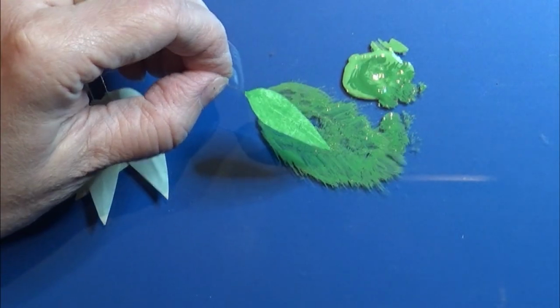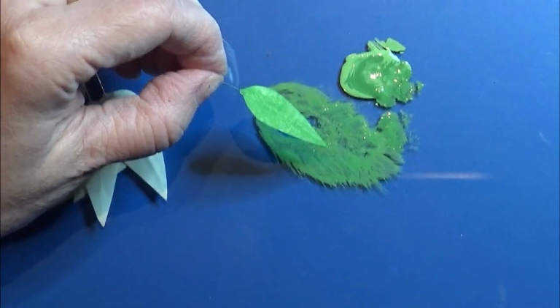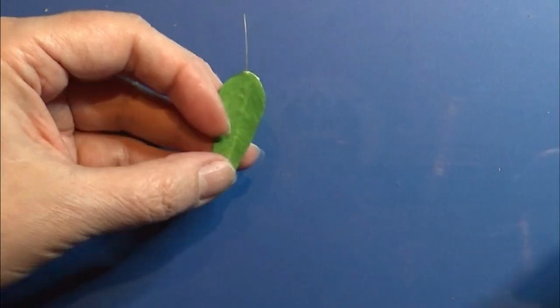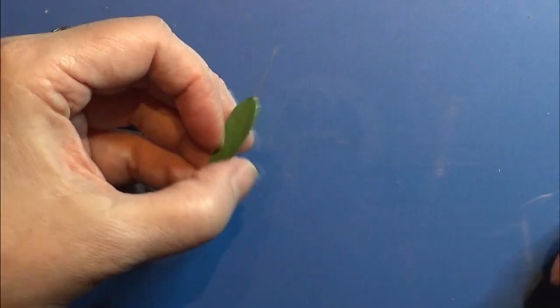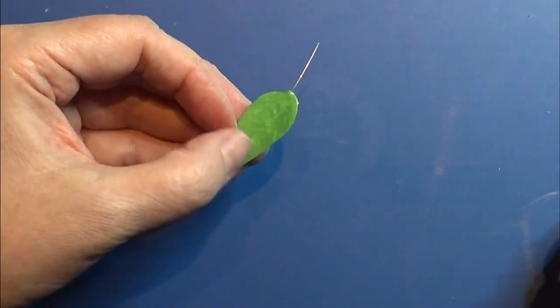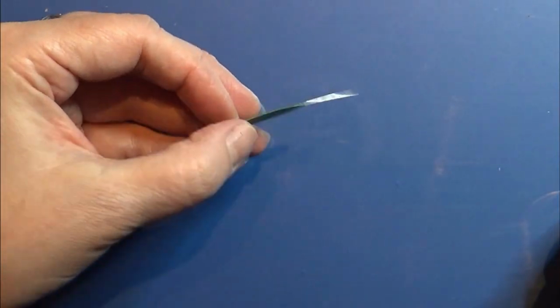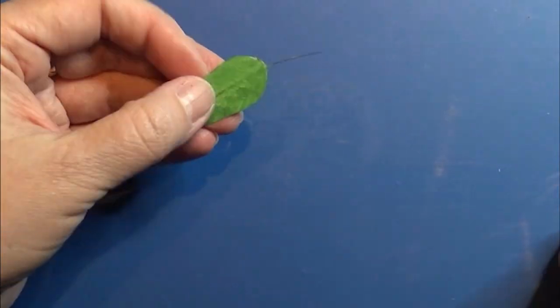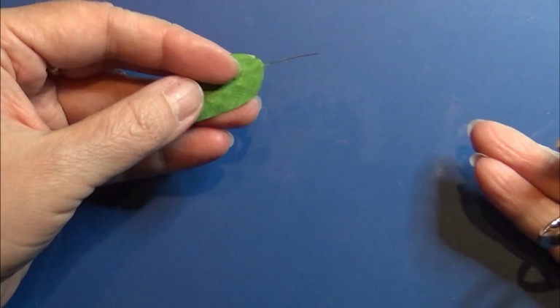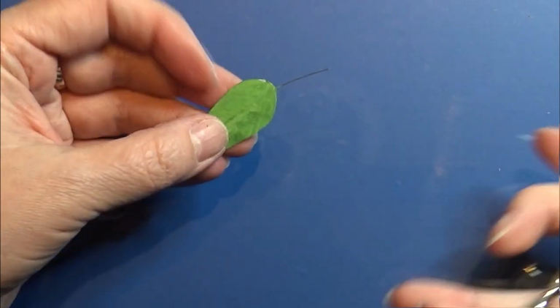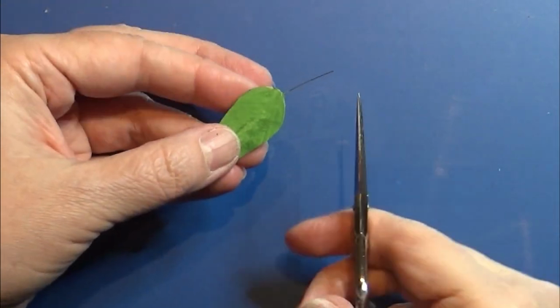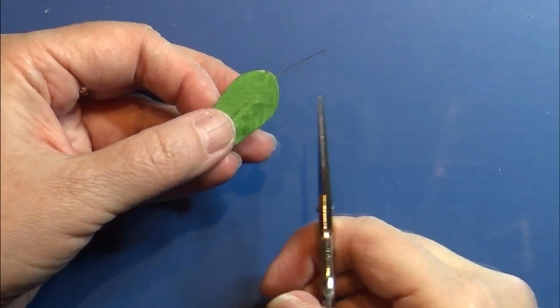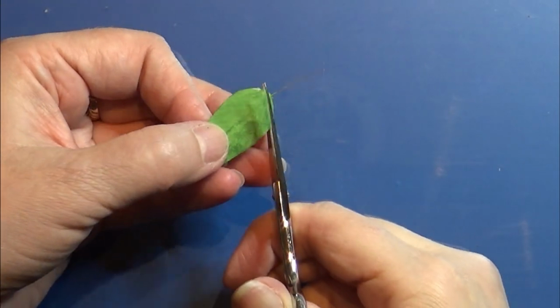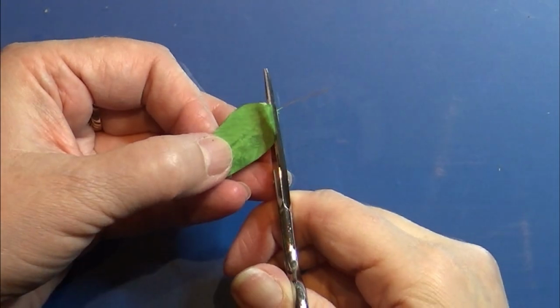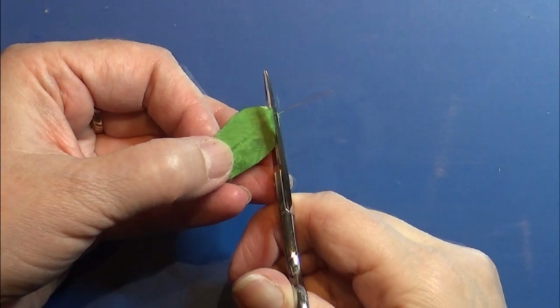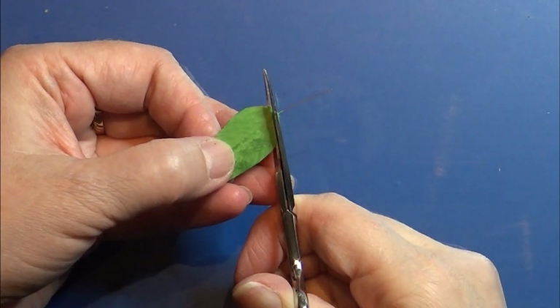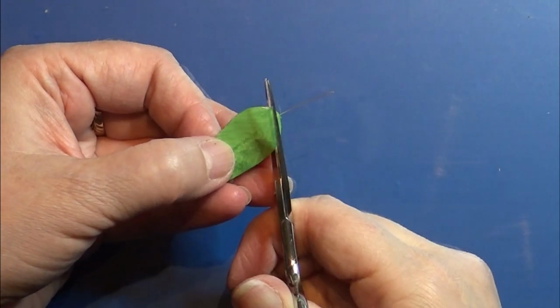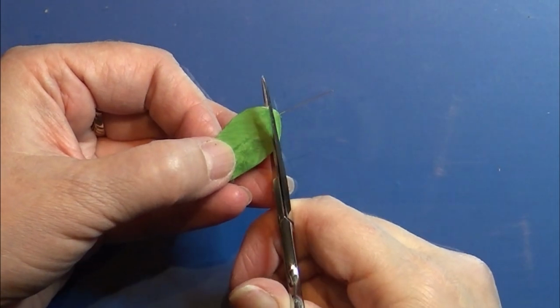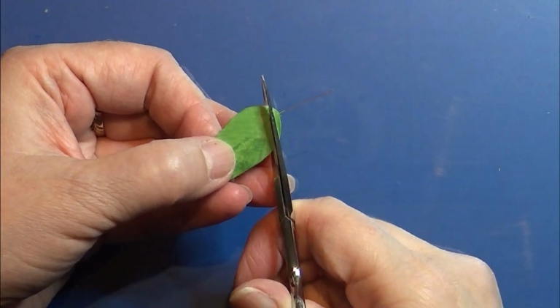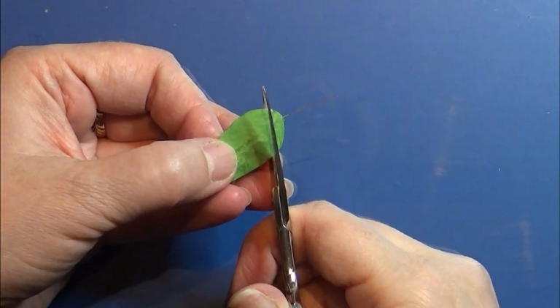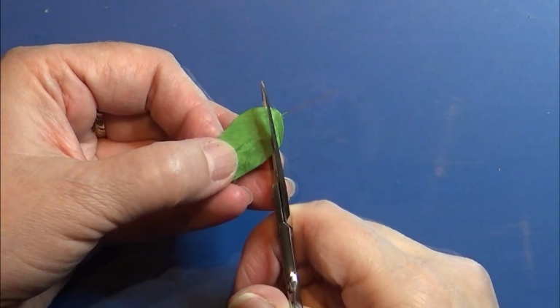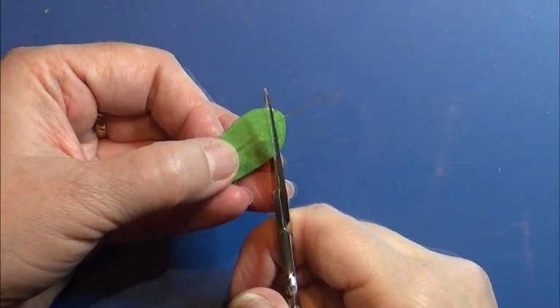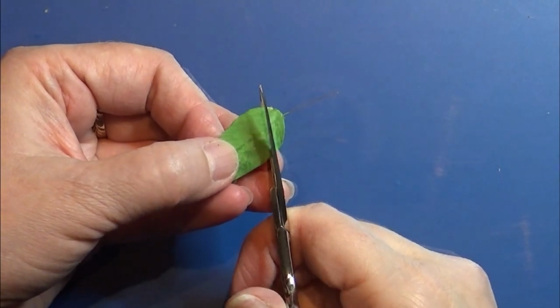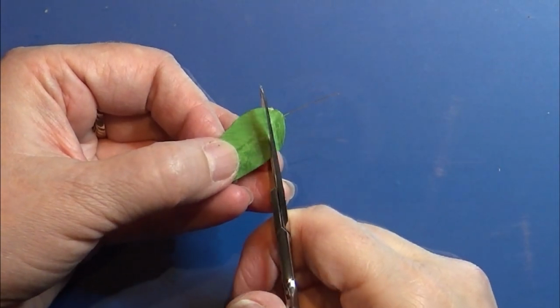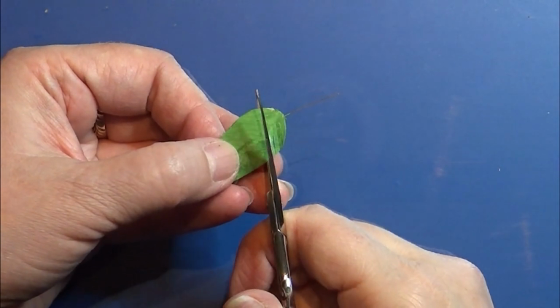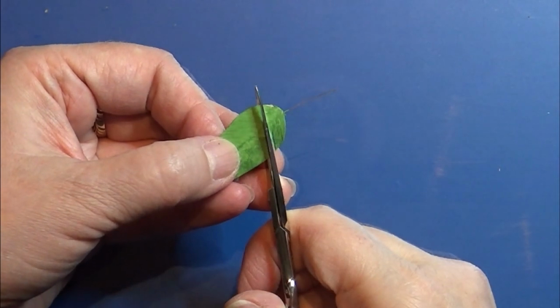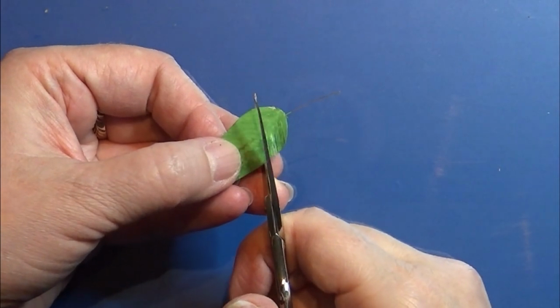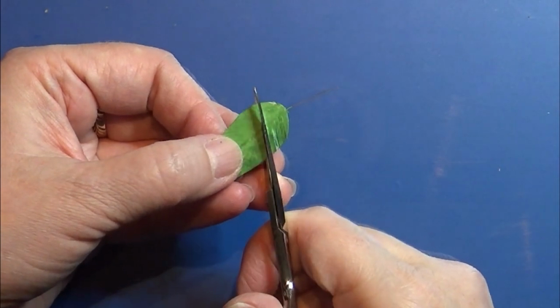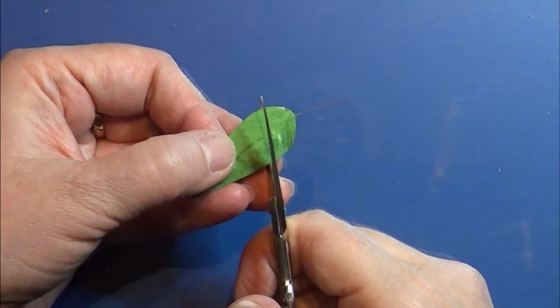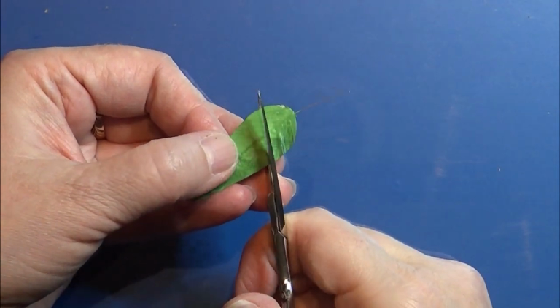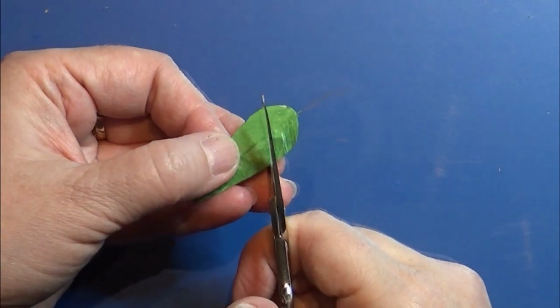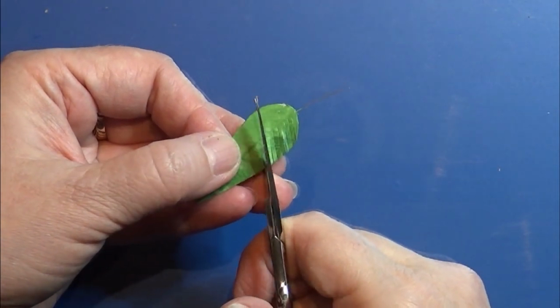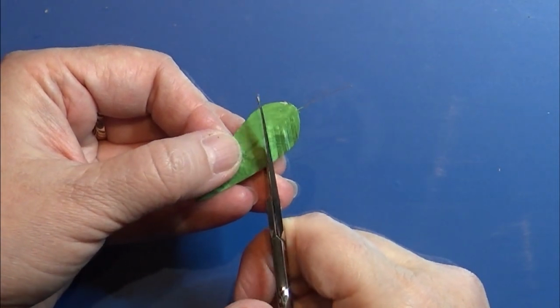When the leaves are dry, I cut them like shown here — and do not cut the wire.